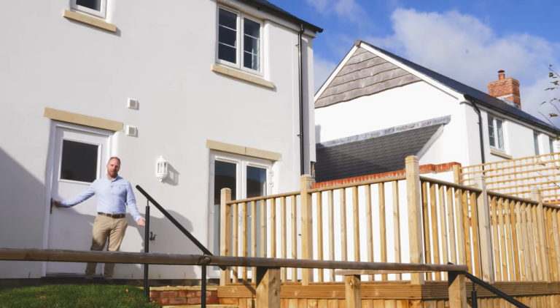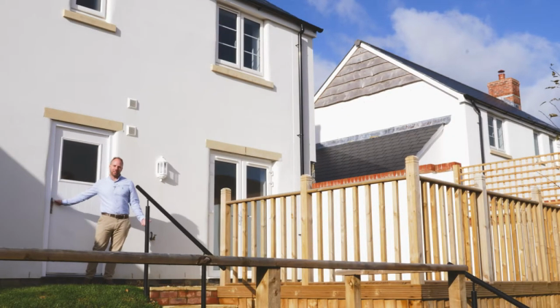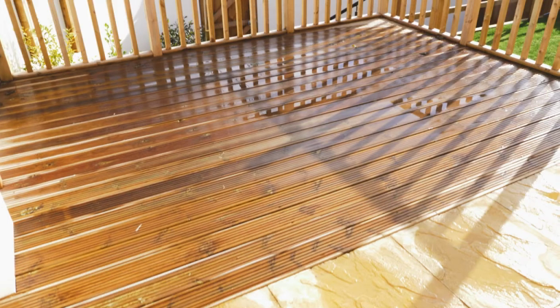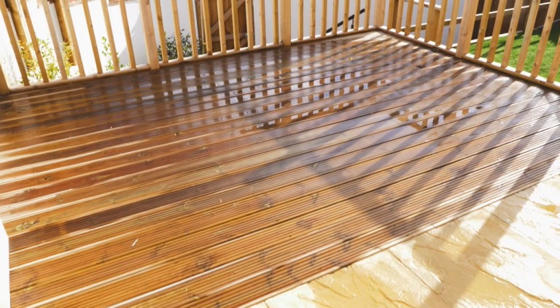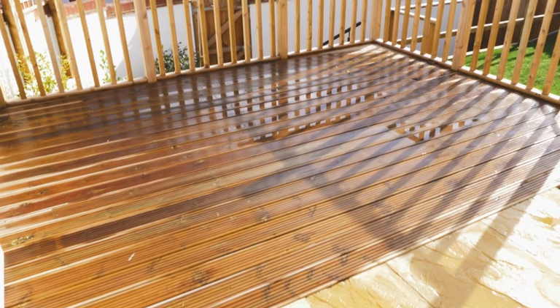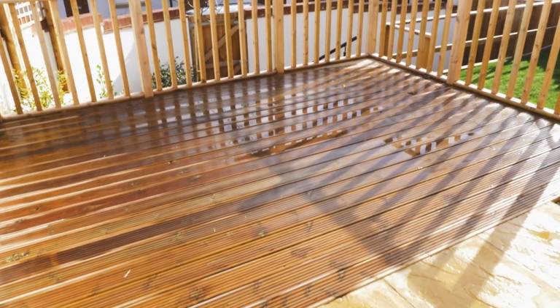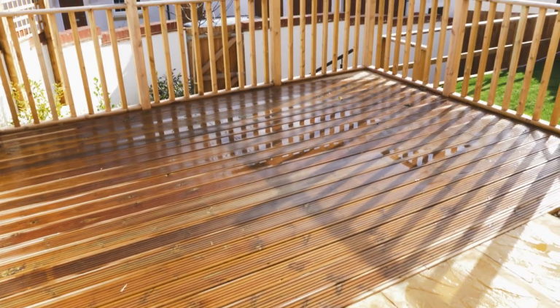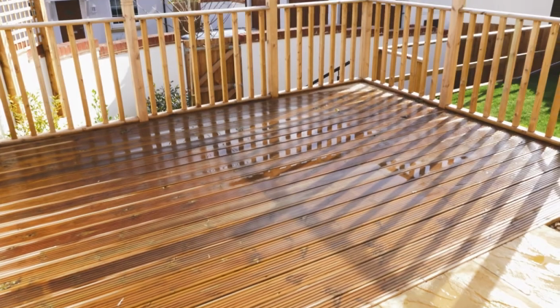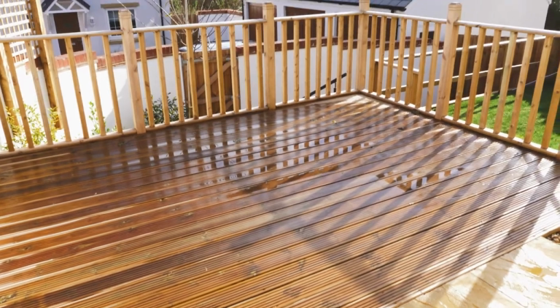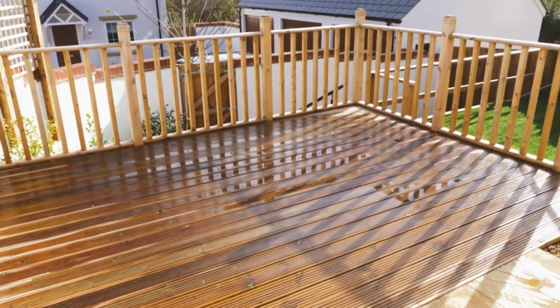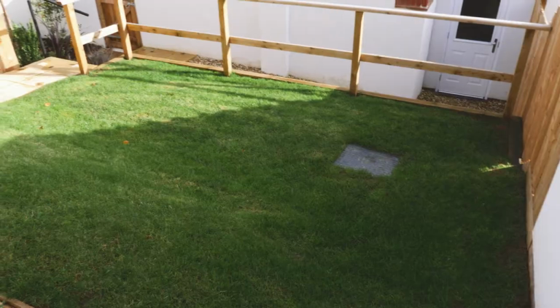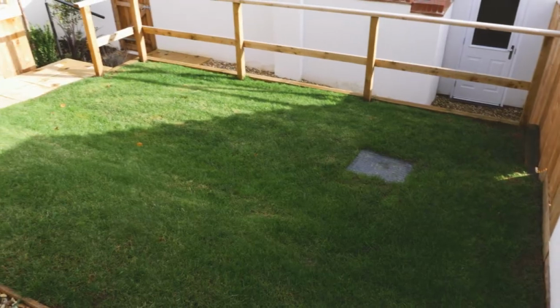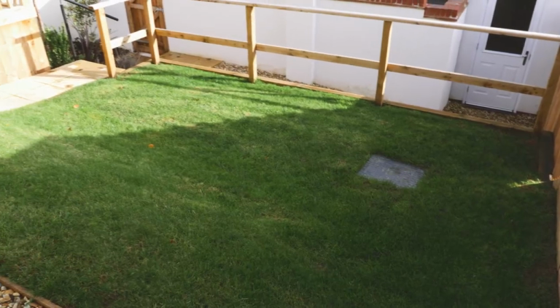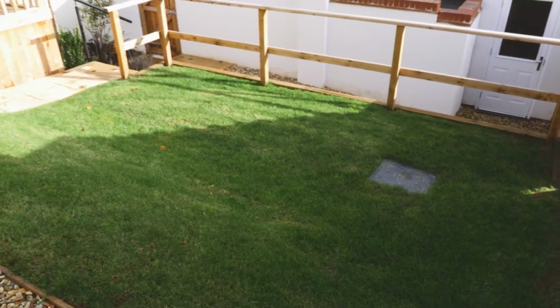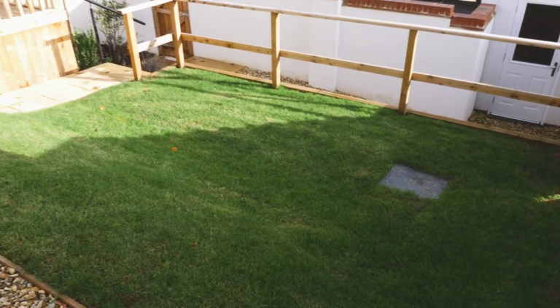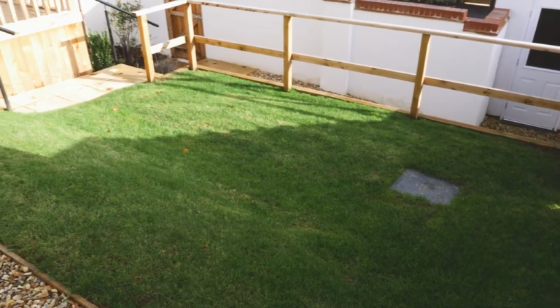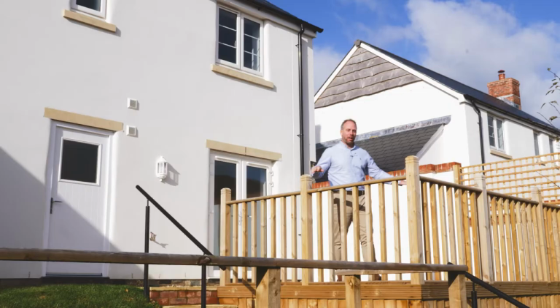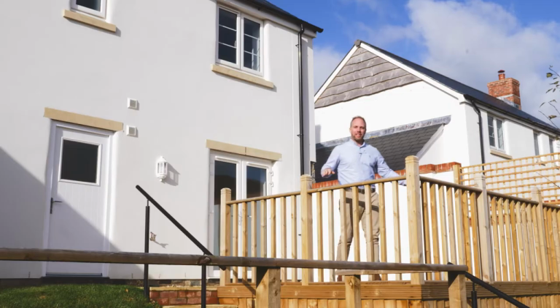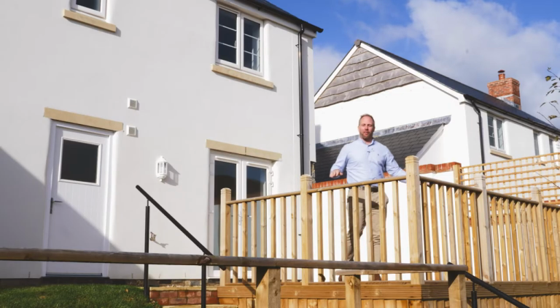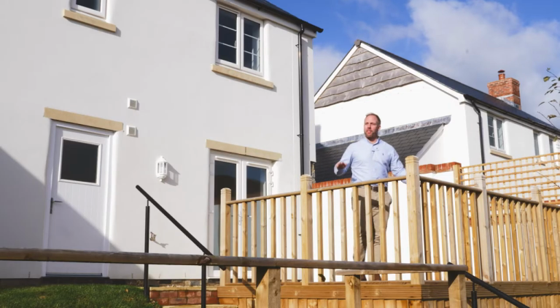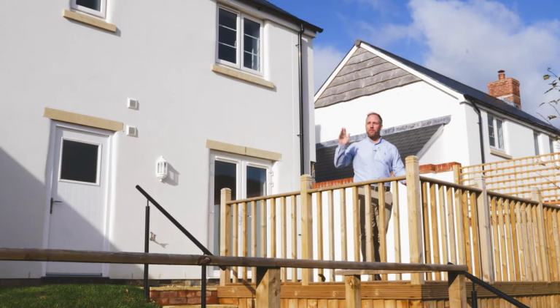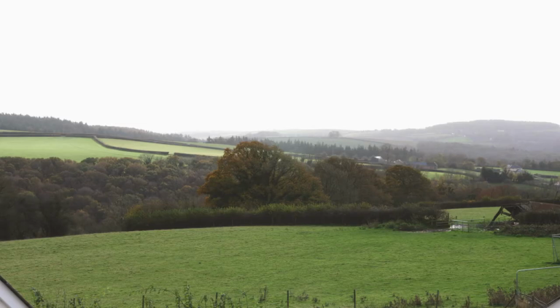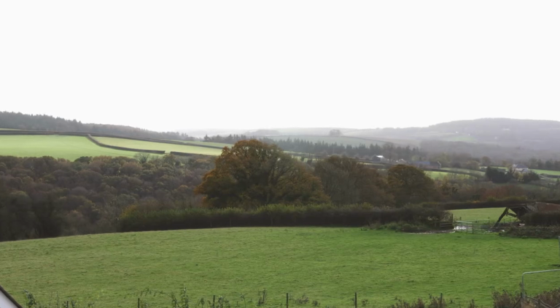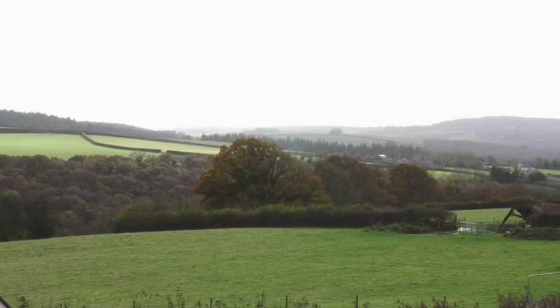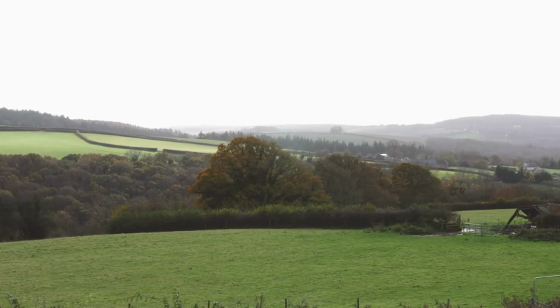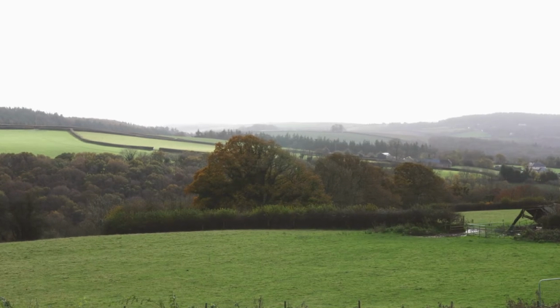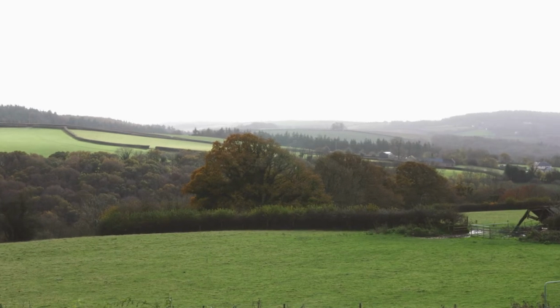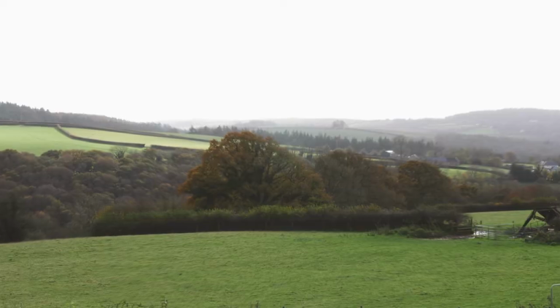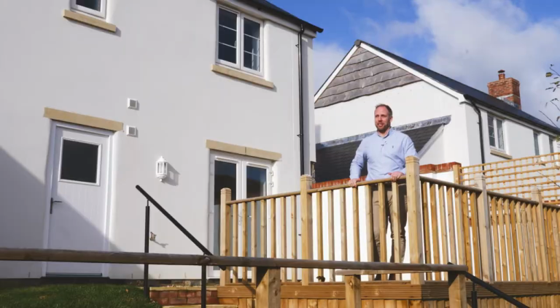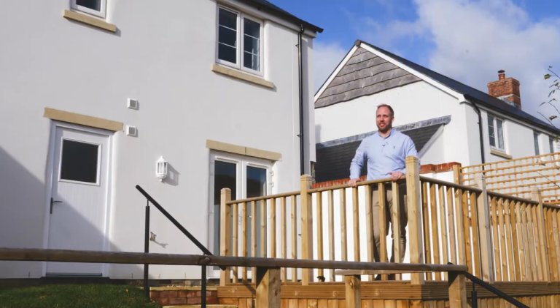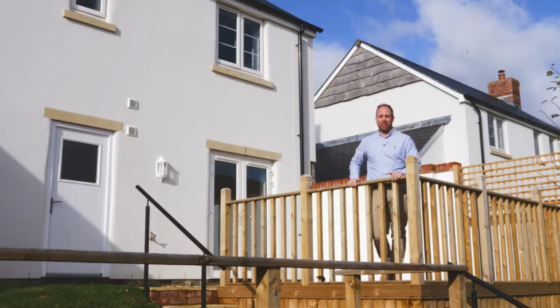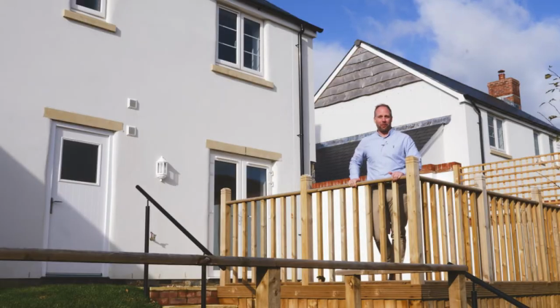Outside is this stunning landscaped garden. You've got a raised deck area, a lawn planted out, and the view is just absolutely to die for.